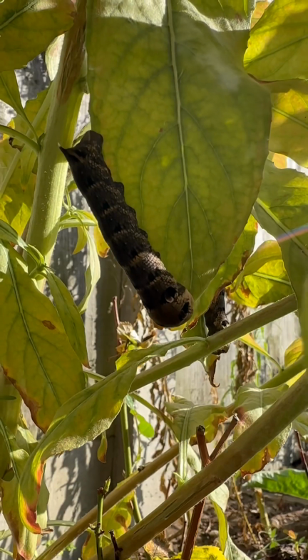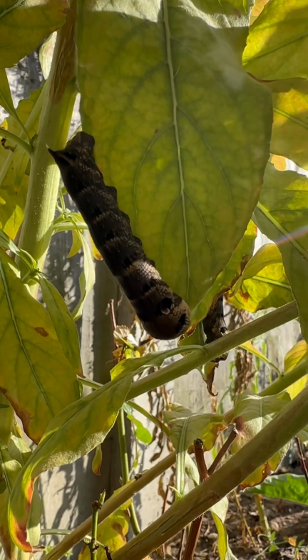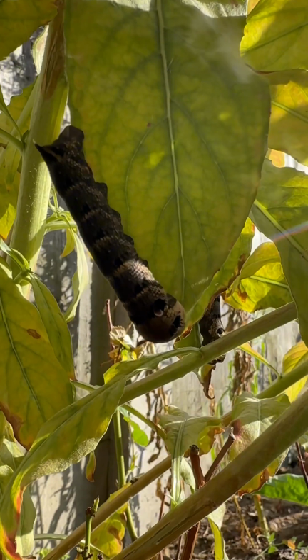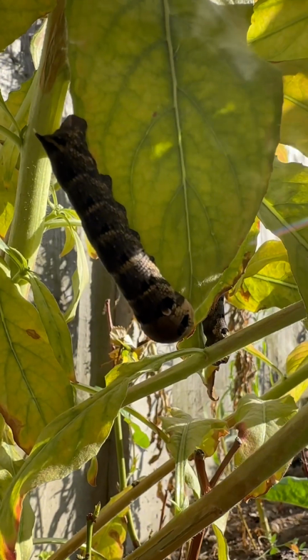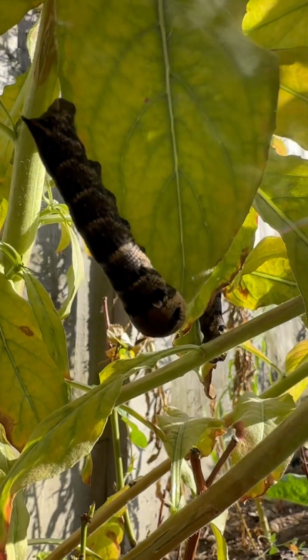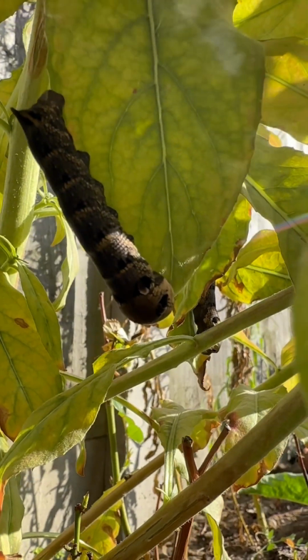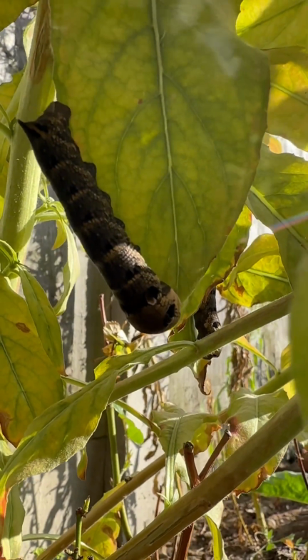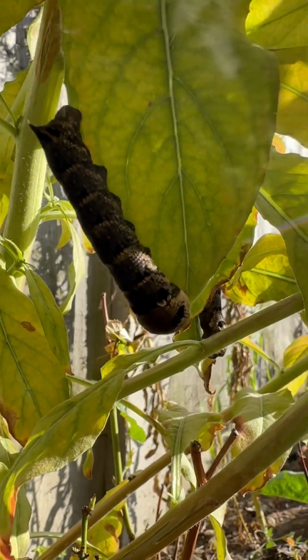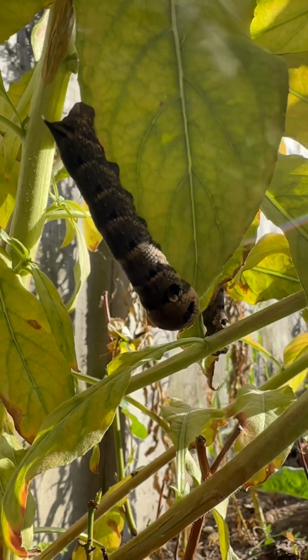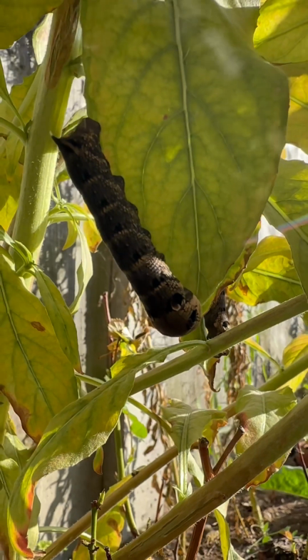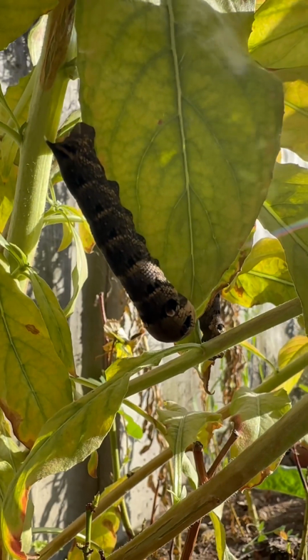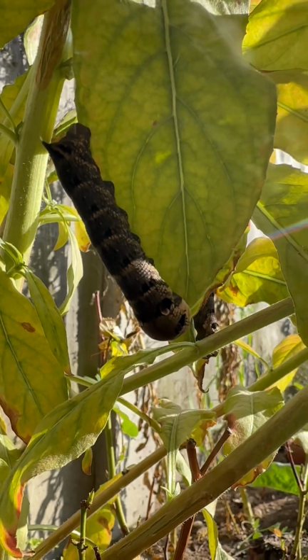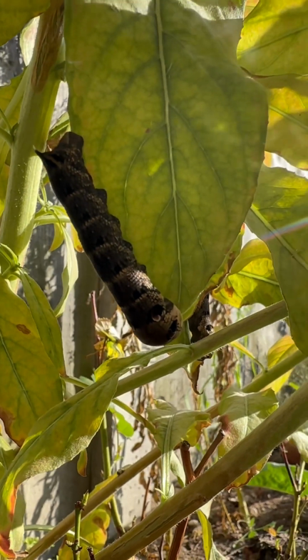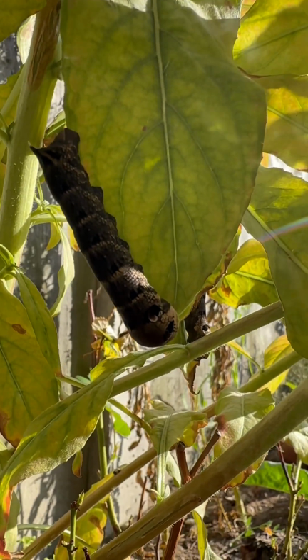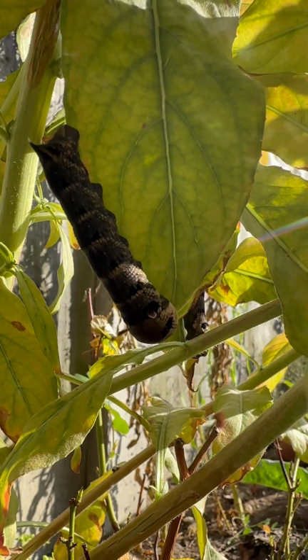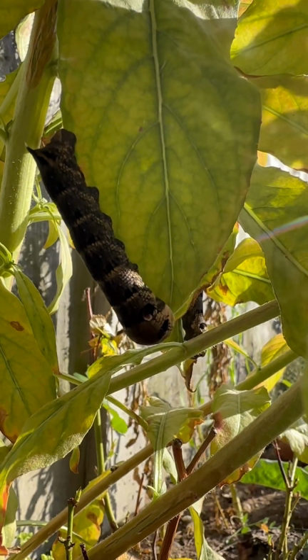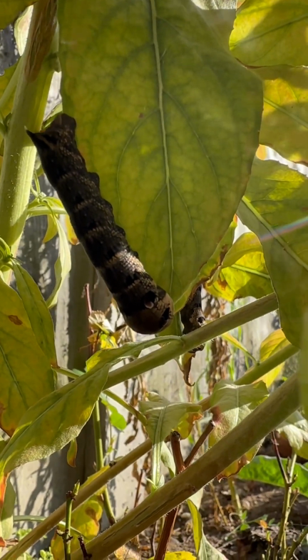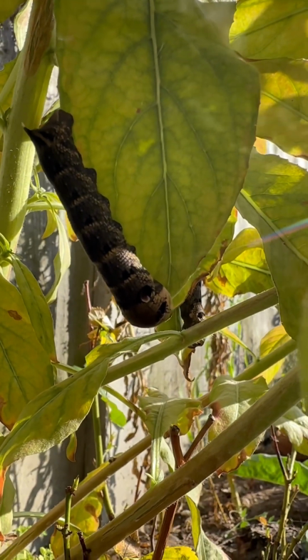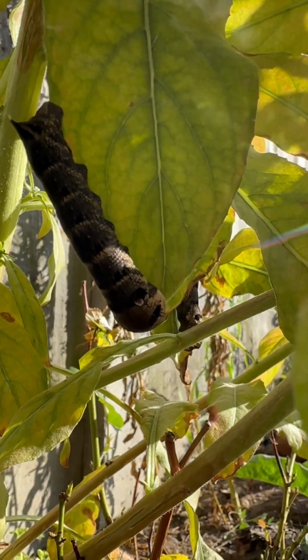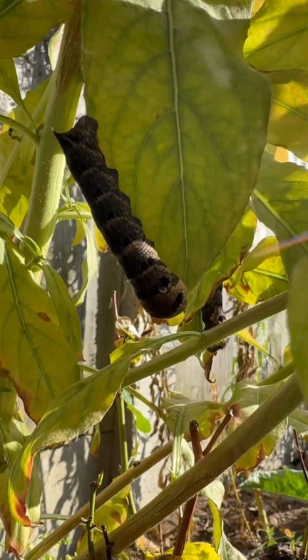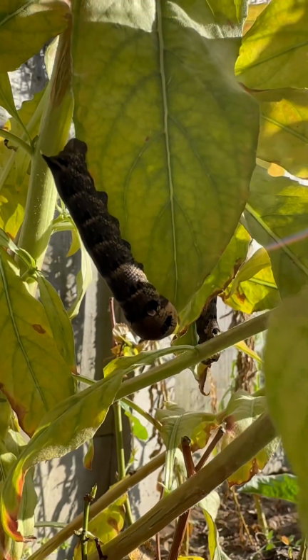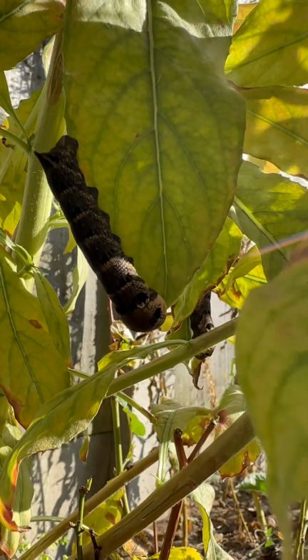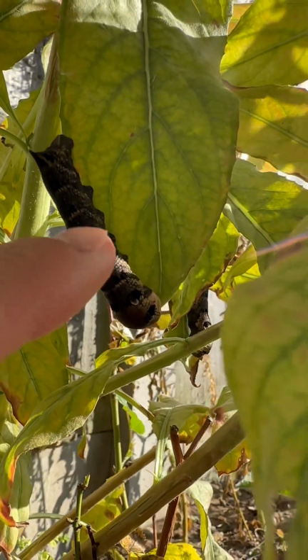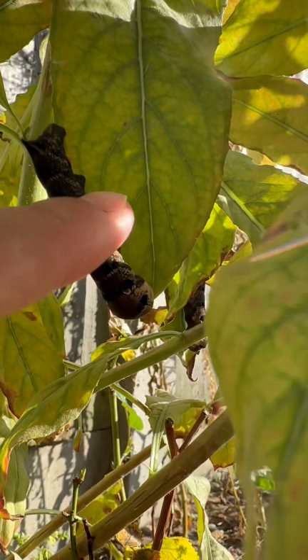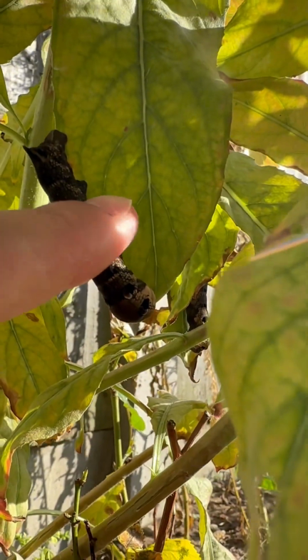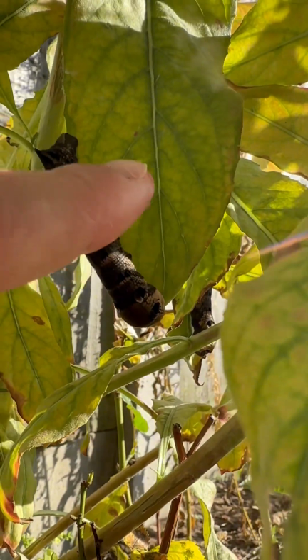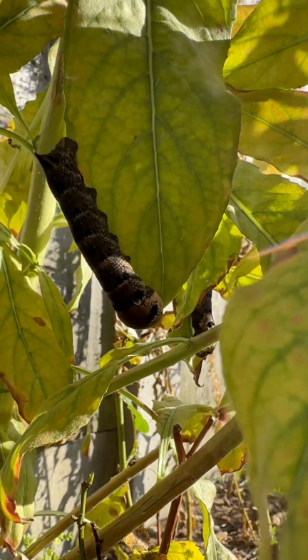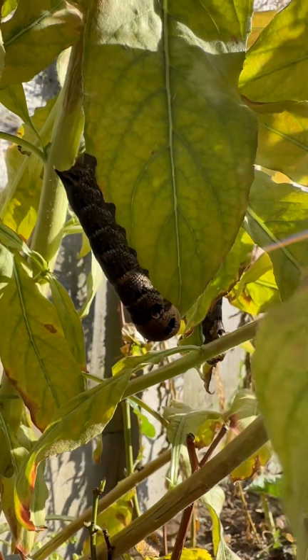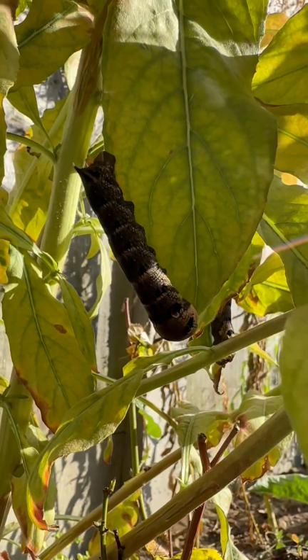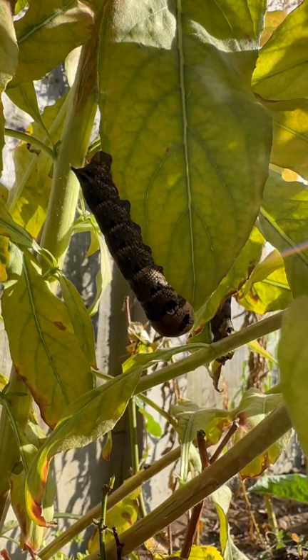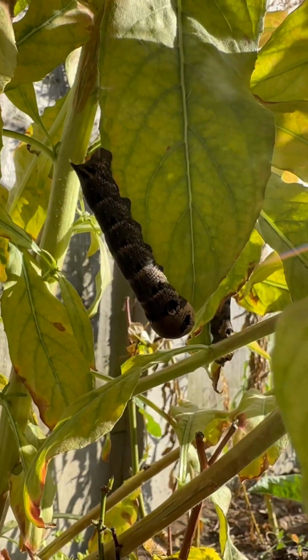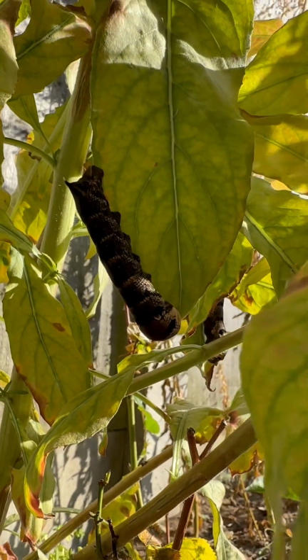I really hope they do well, because that would be really cool to have some elephant hawk moths. Thanks for watching — goodbye to the caterpillars.